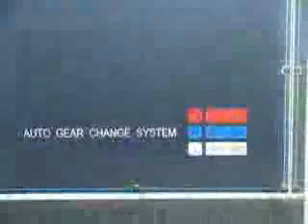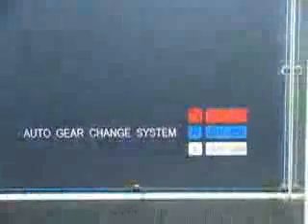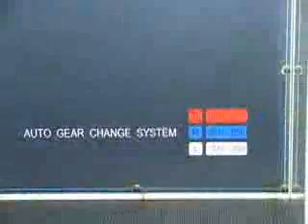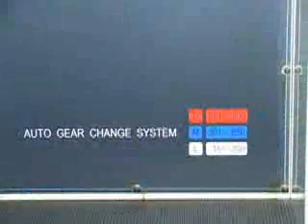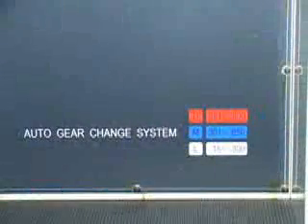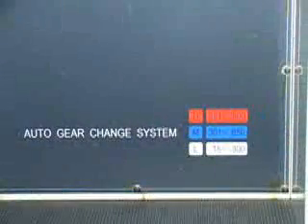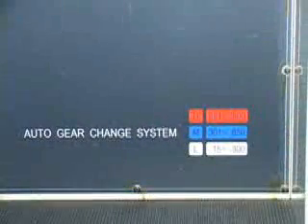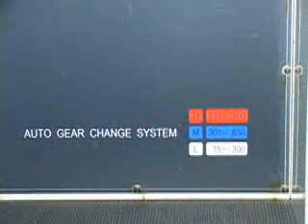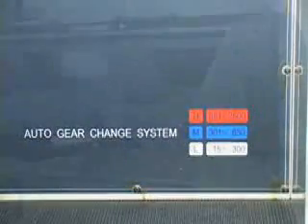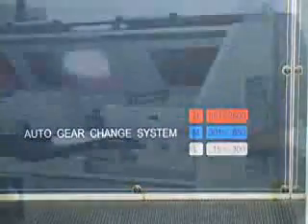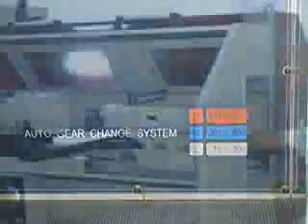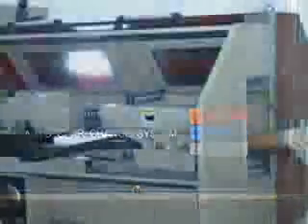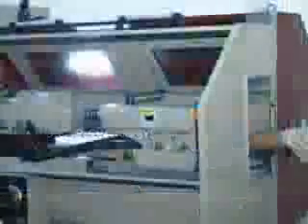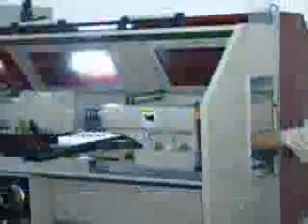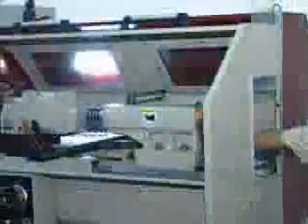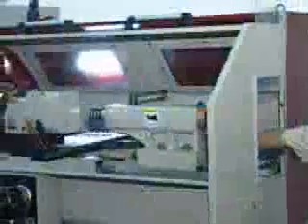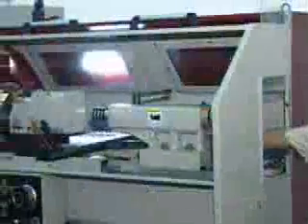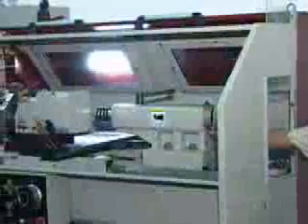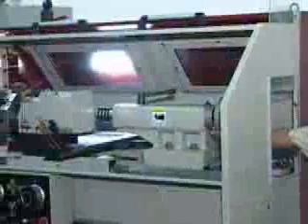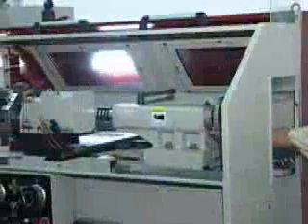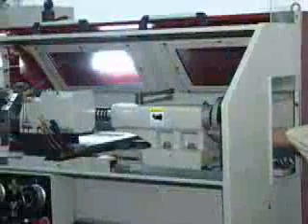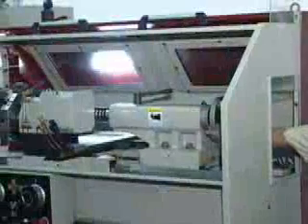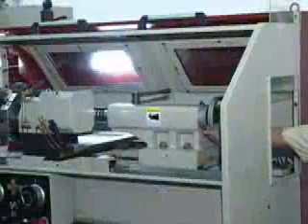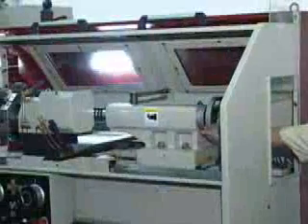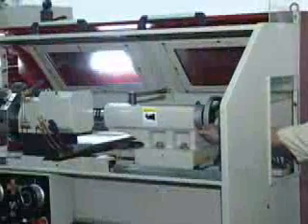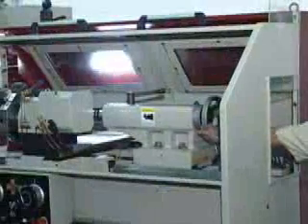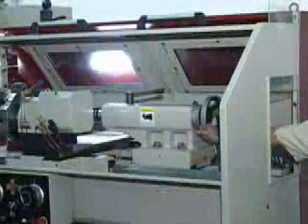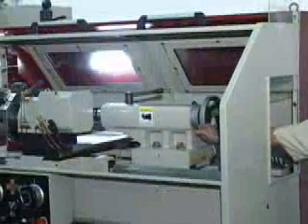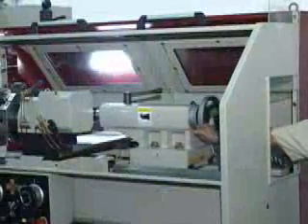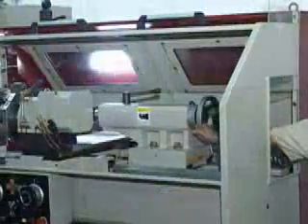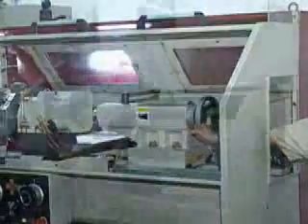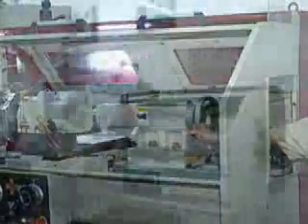Auto gear change, air assisted tail stock, coolant system, and a full enclosure.